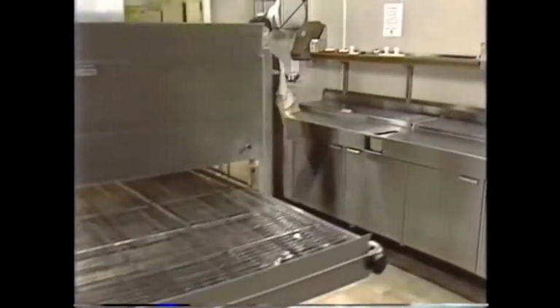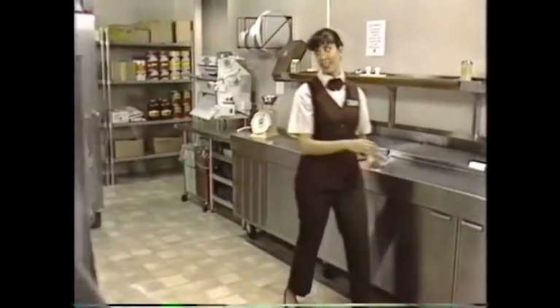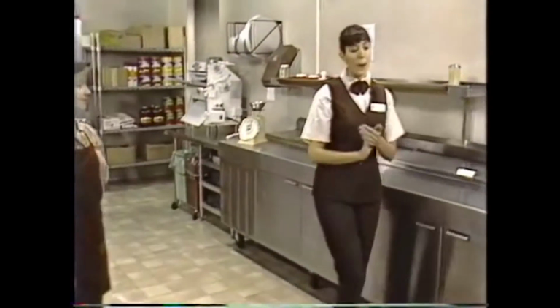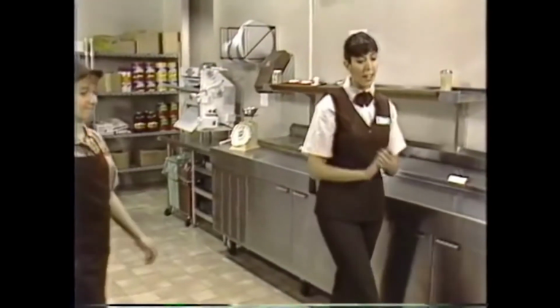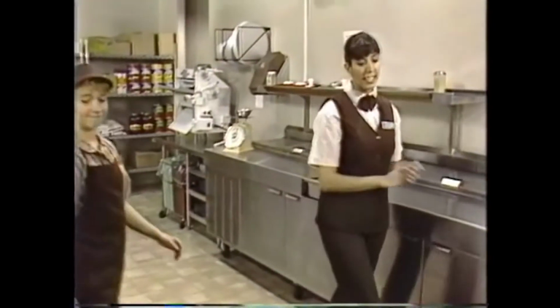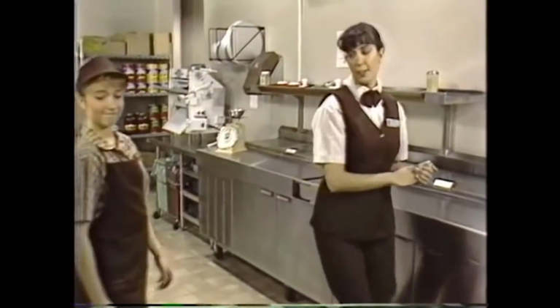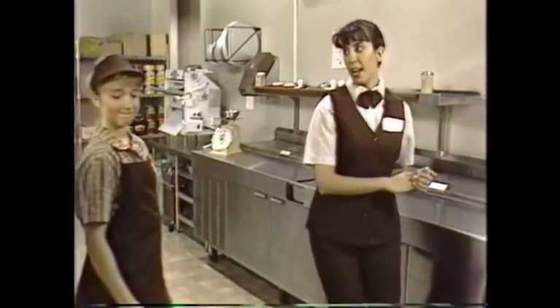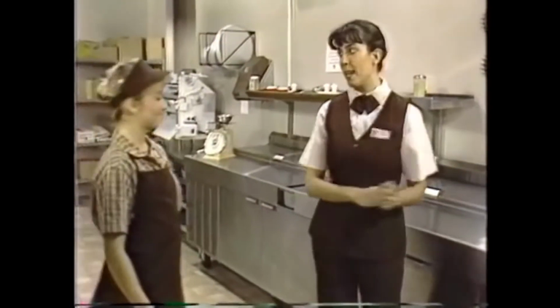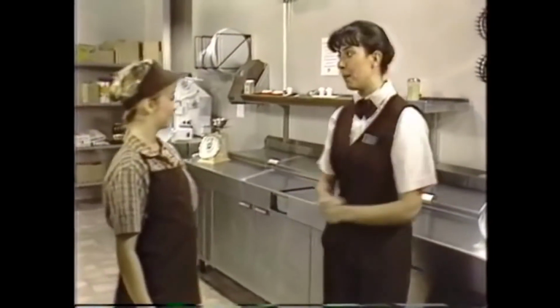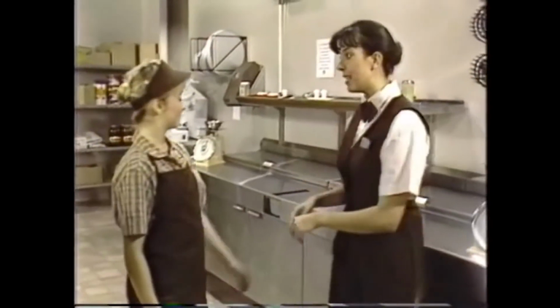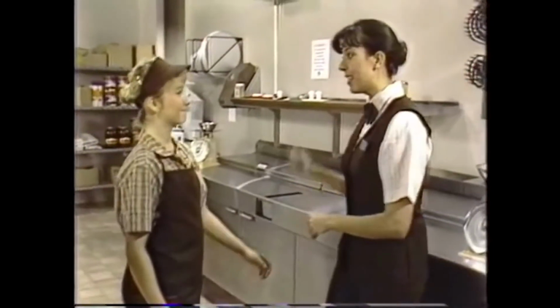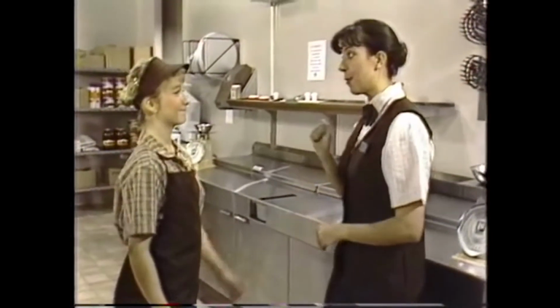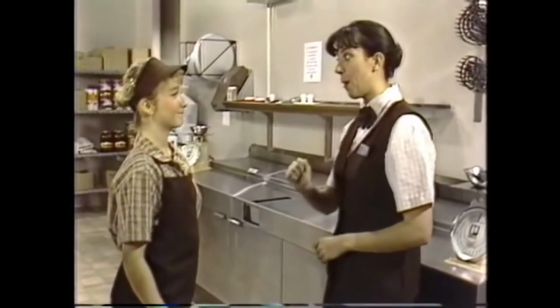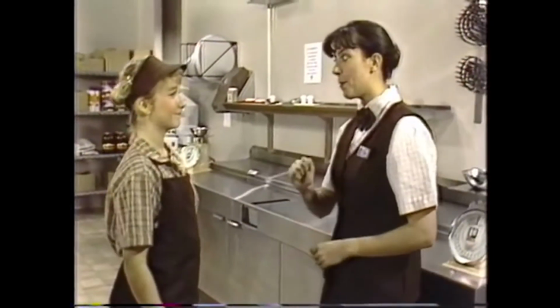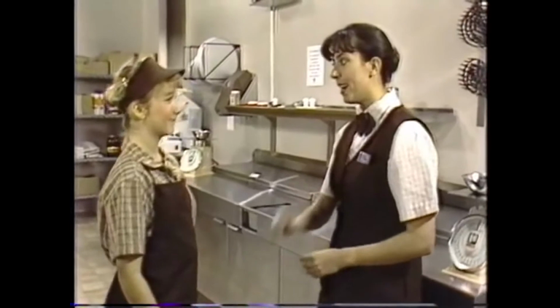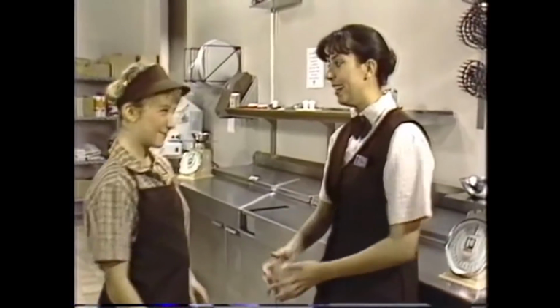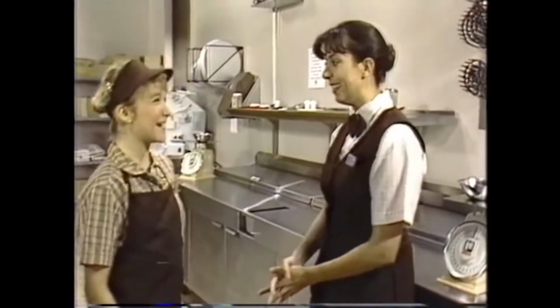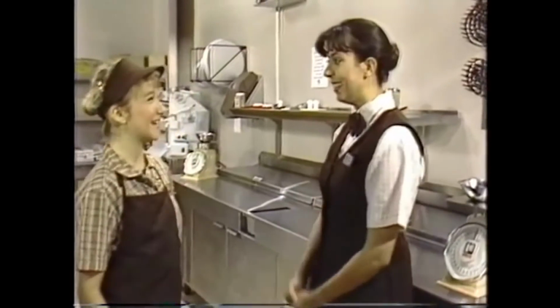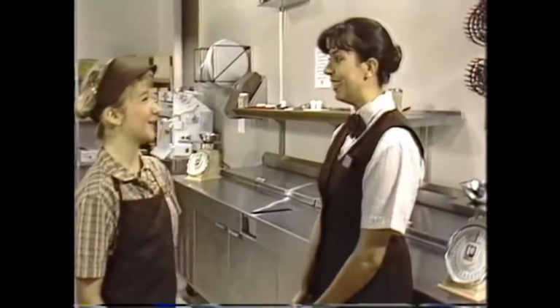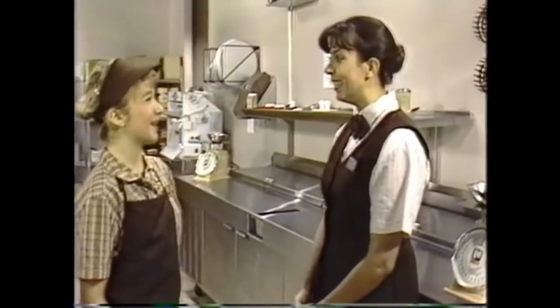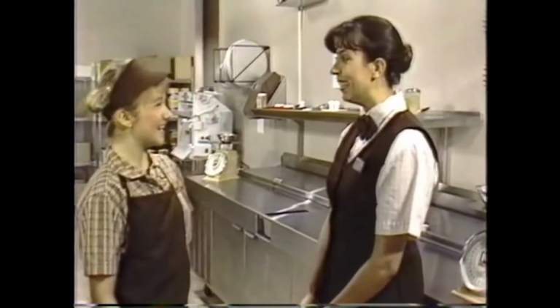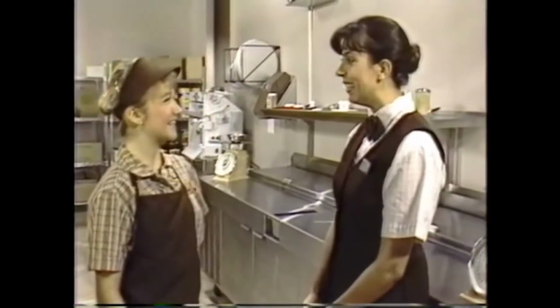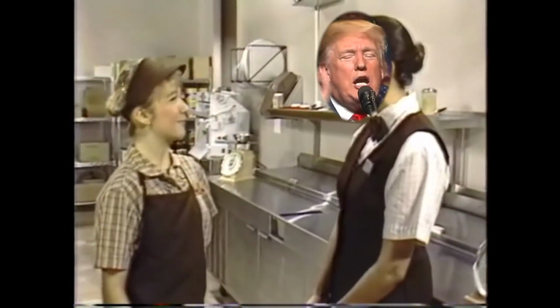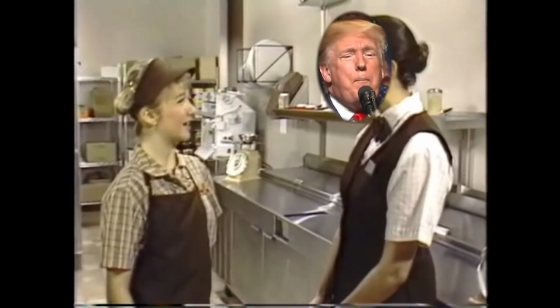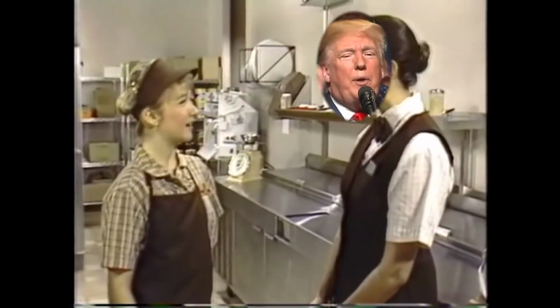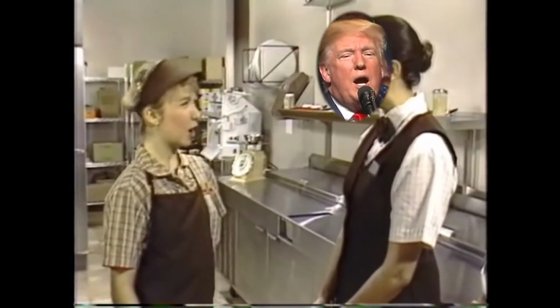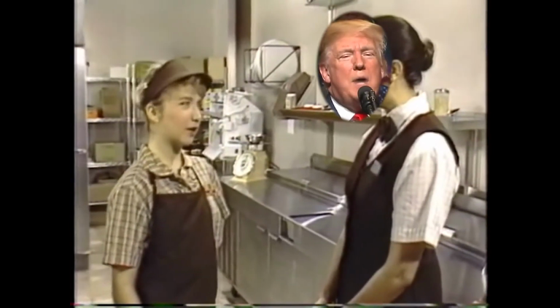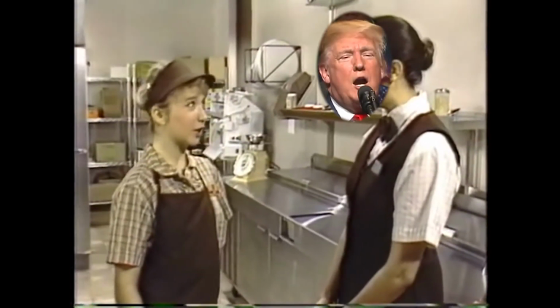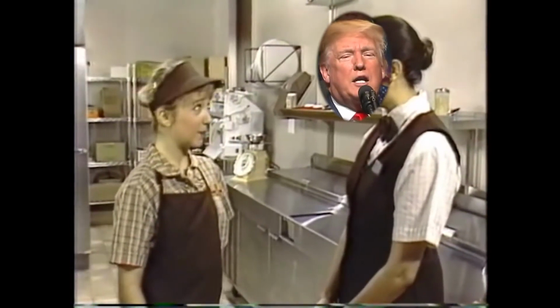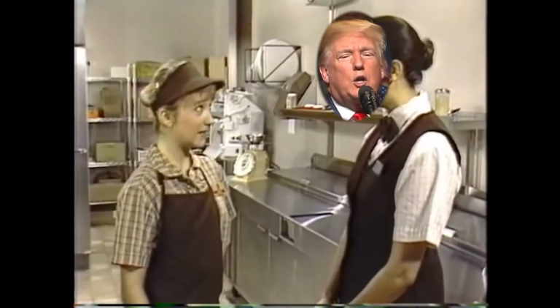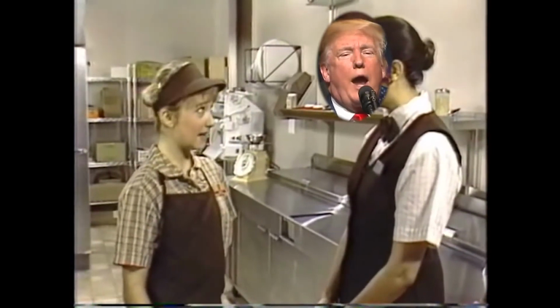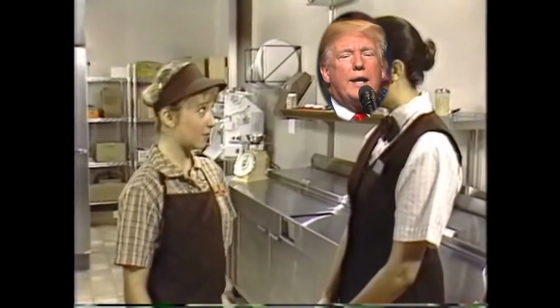You all ready to learn how to make a pizza the right way? Making it great. Yes, I'm ready. Are we going to cook pizza now?